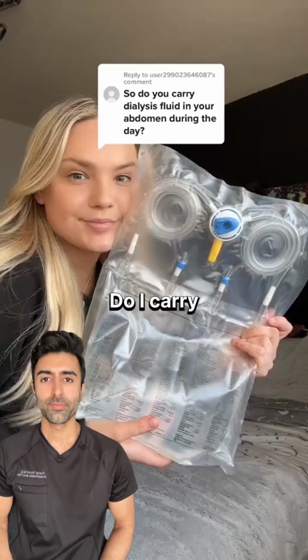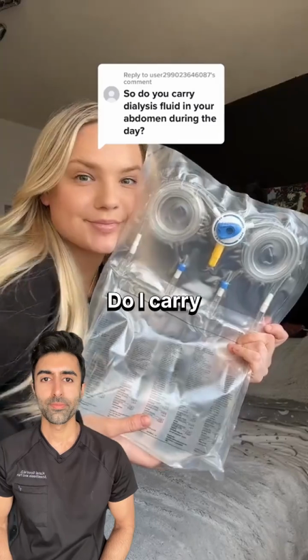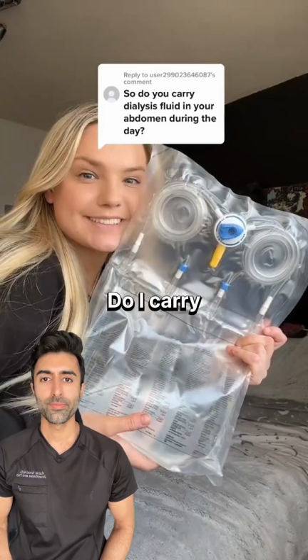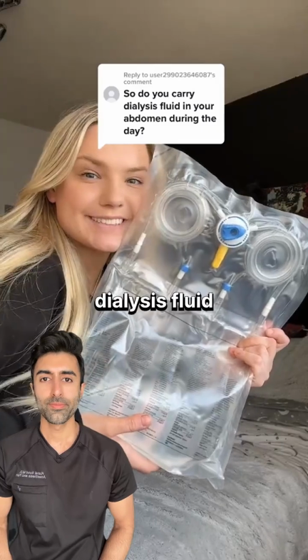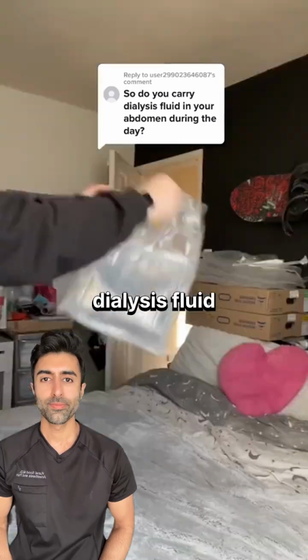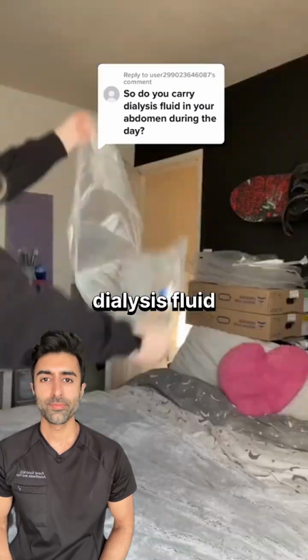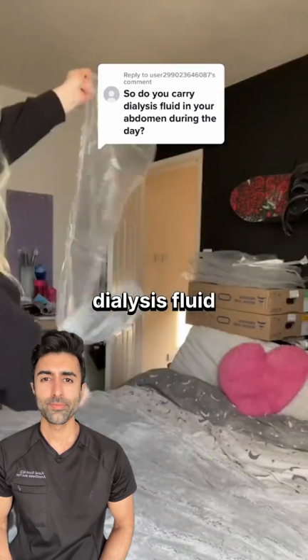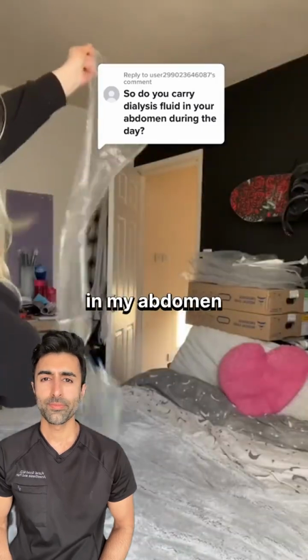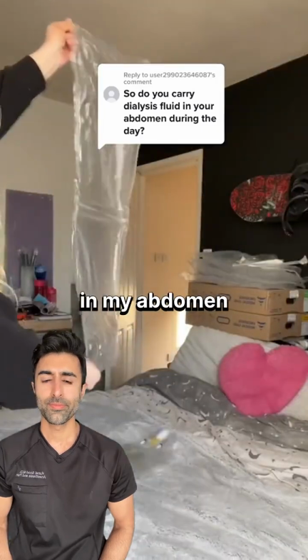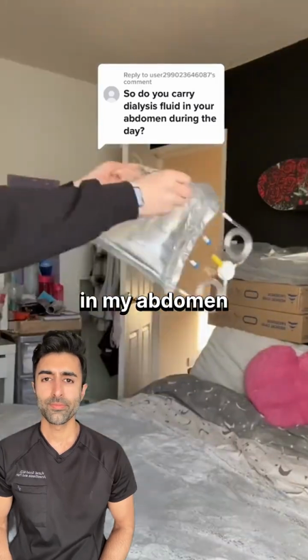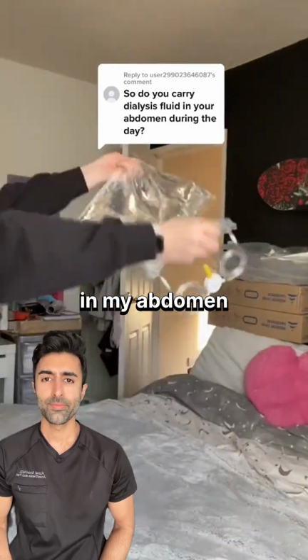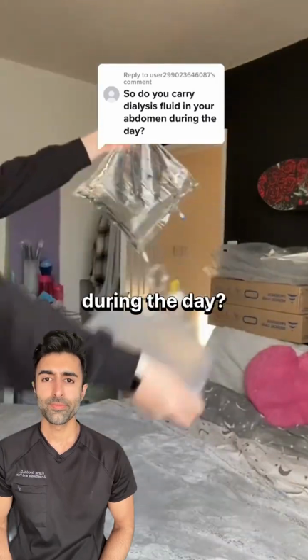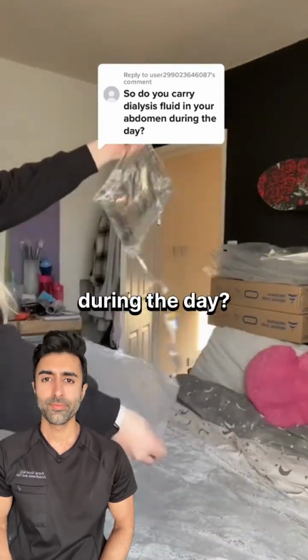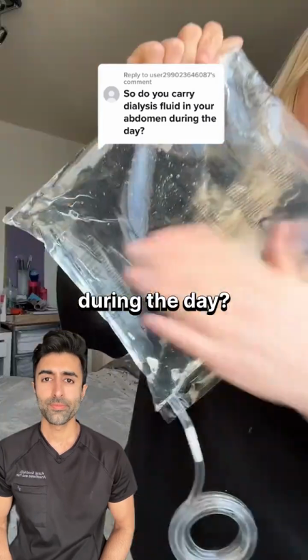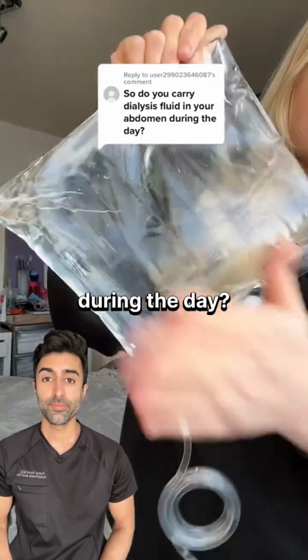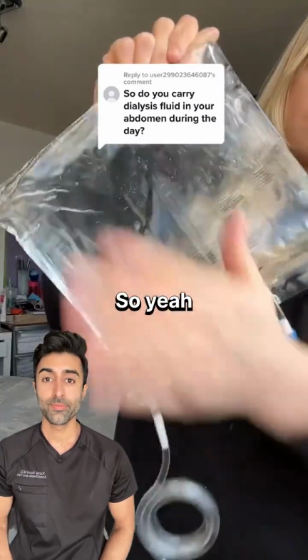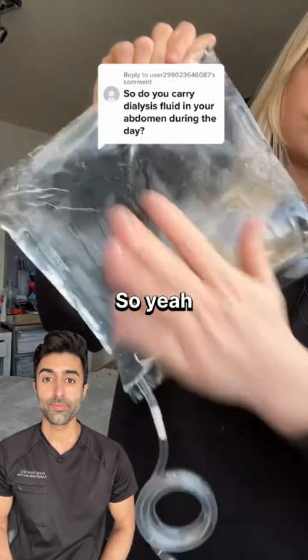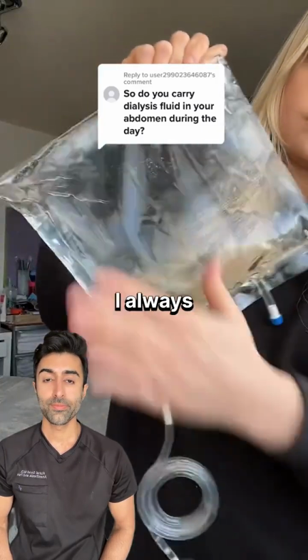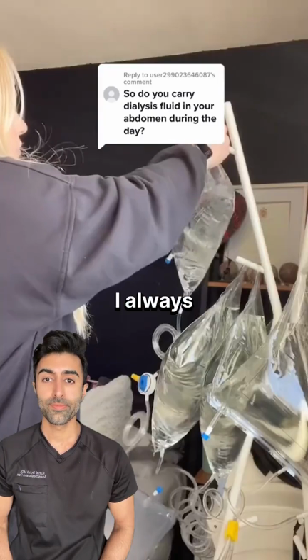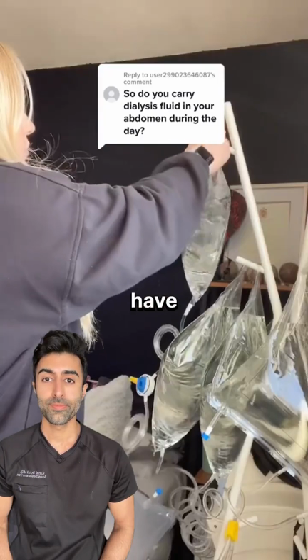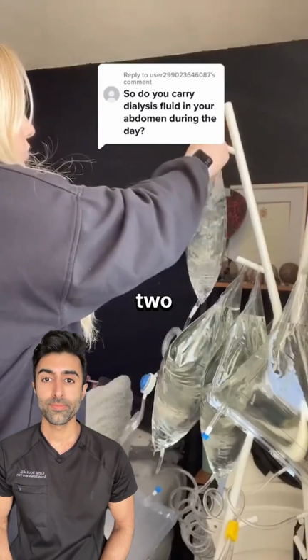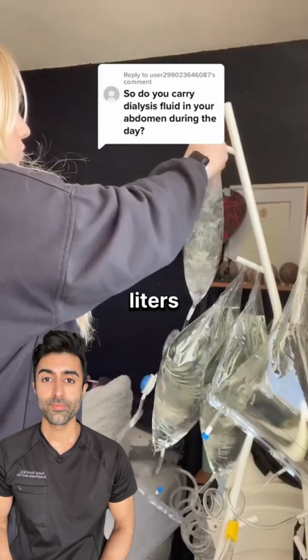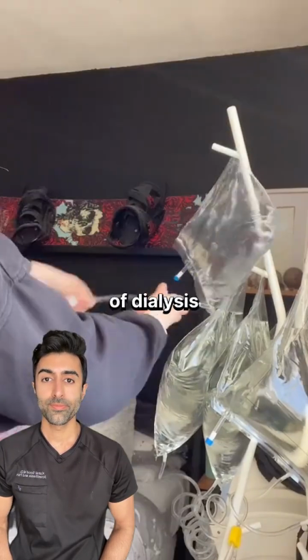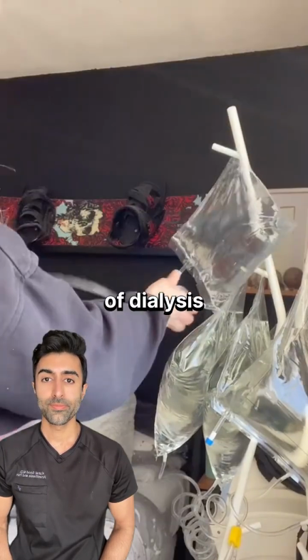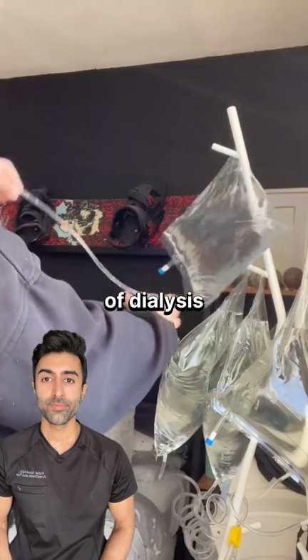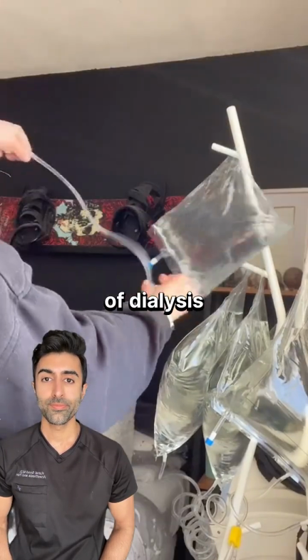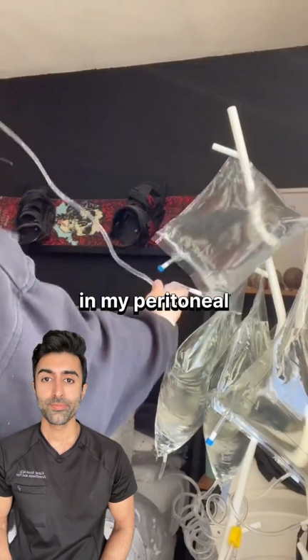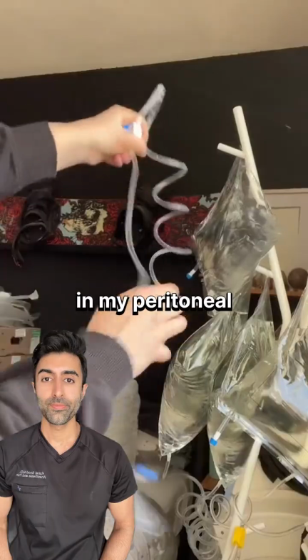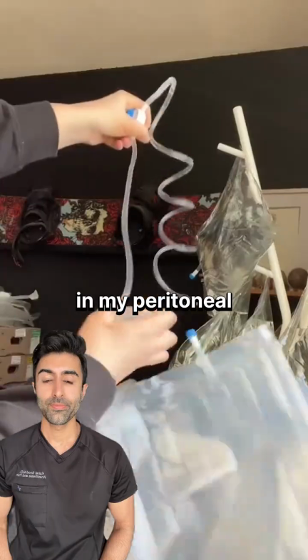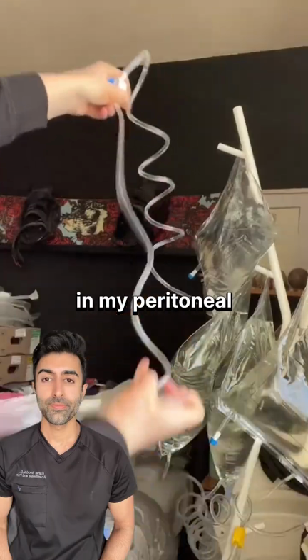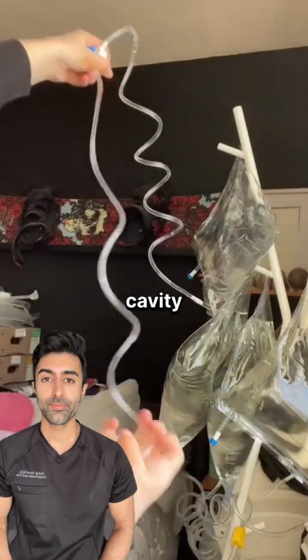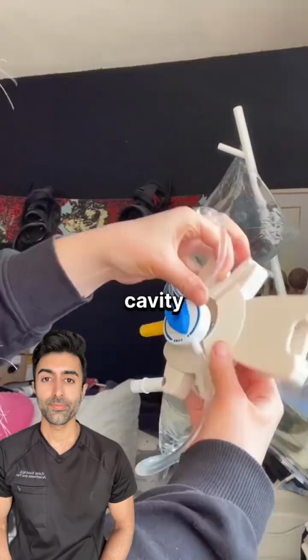Do I carry dialysis fluid in my abdomen during the day? Yes — I always have two liters of dialysis fluid in my peritoneal cavity.